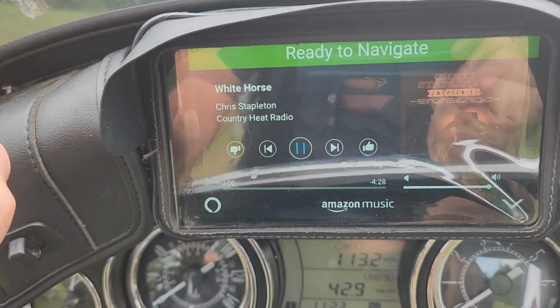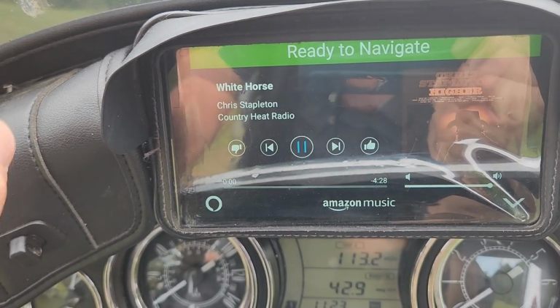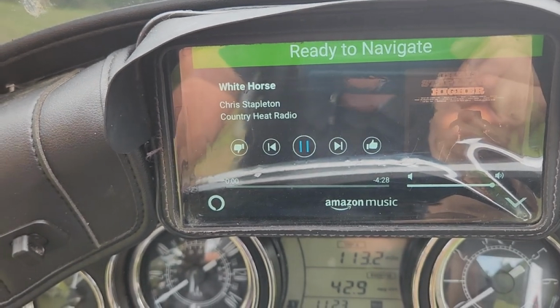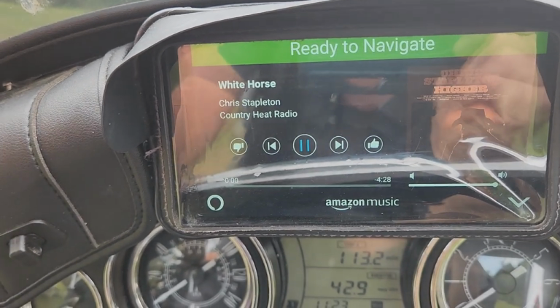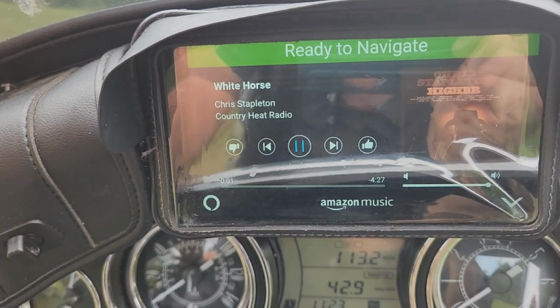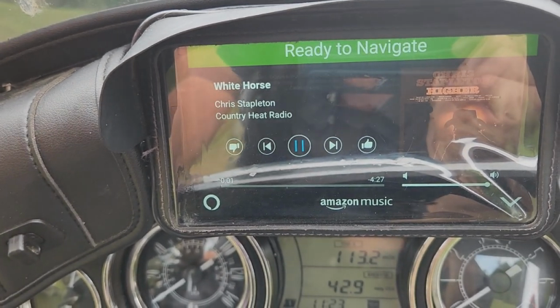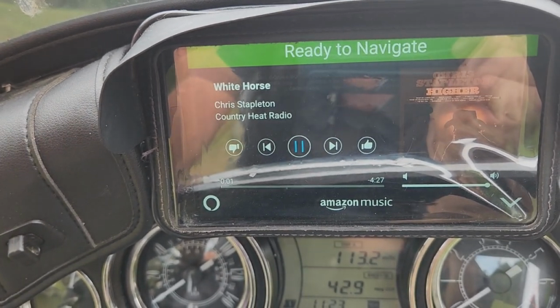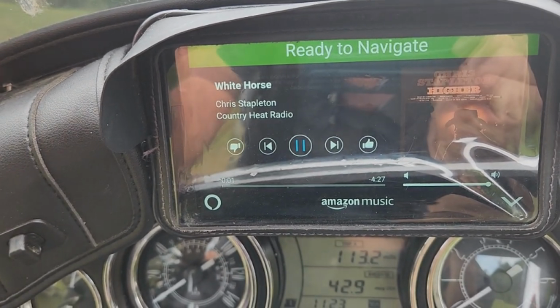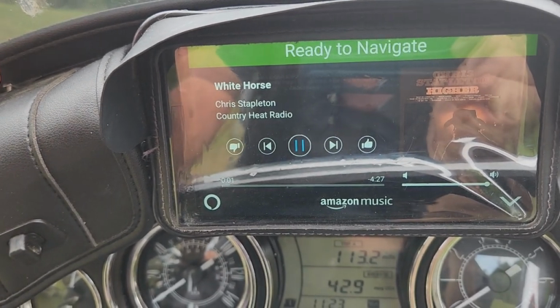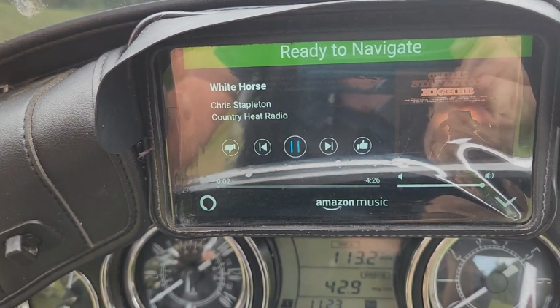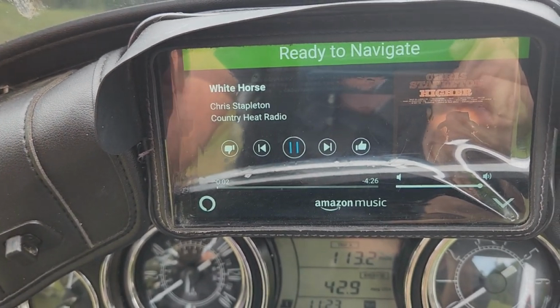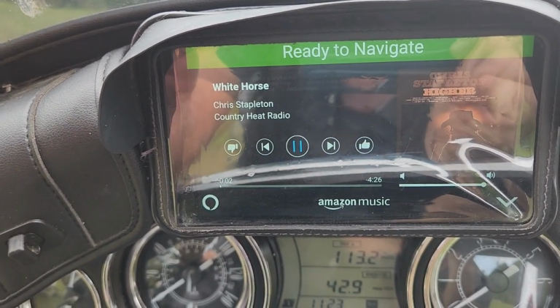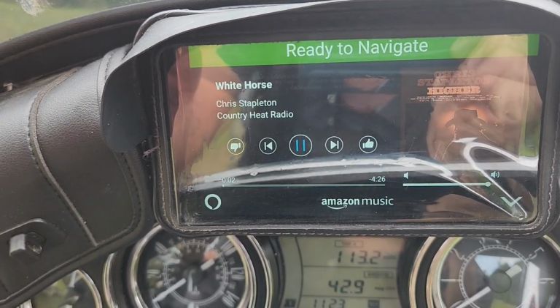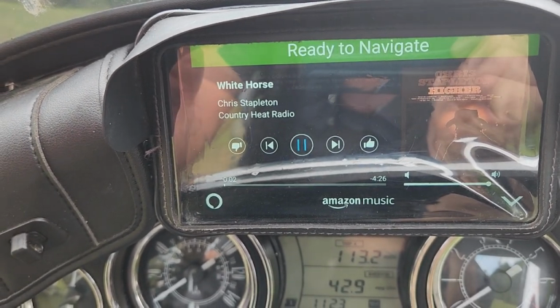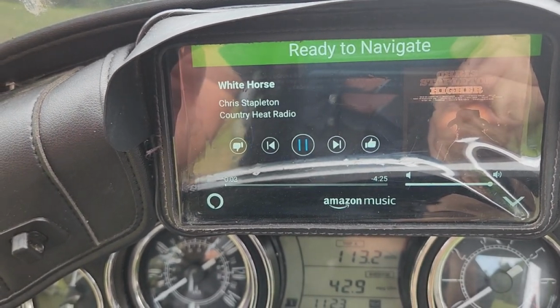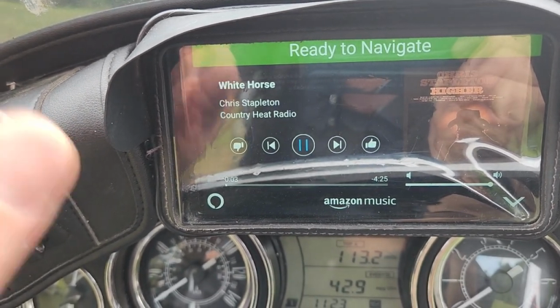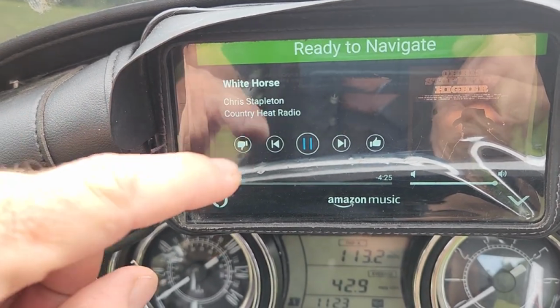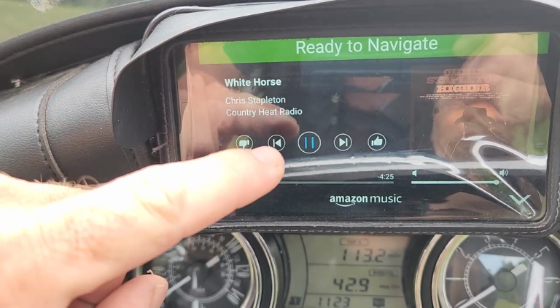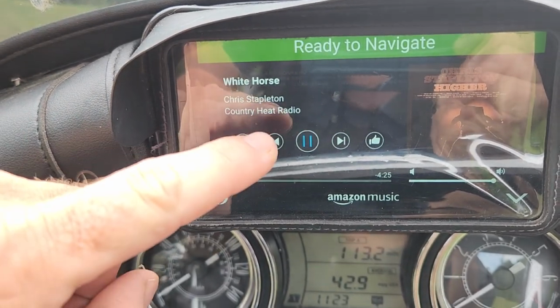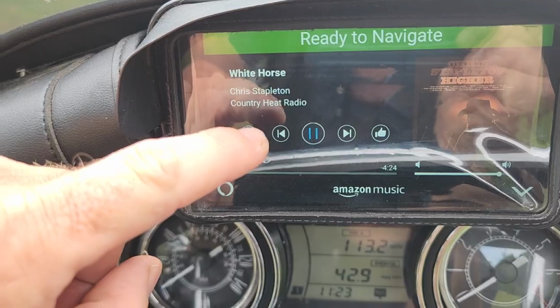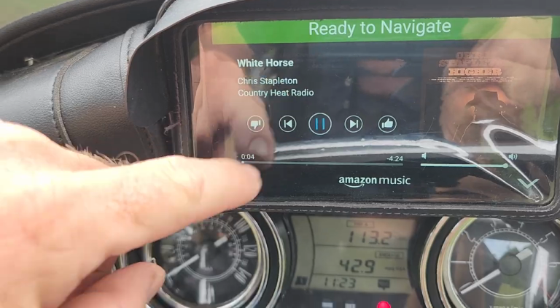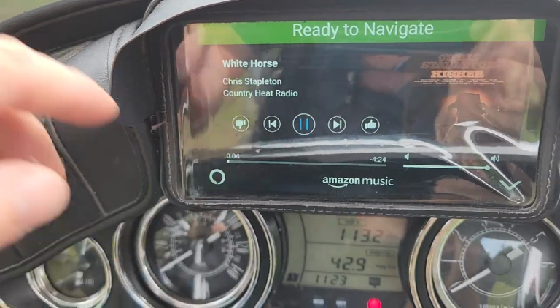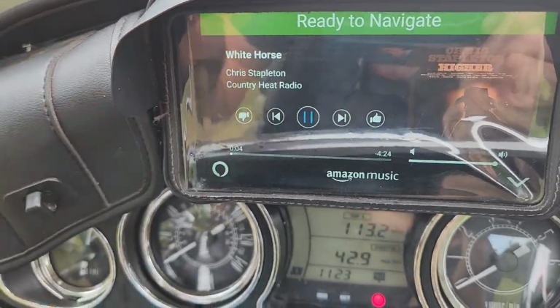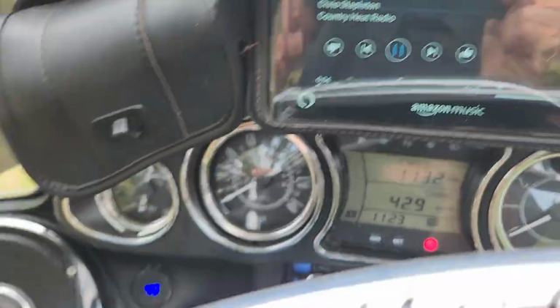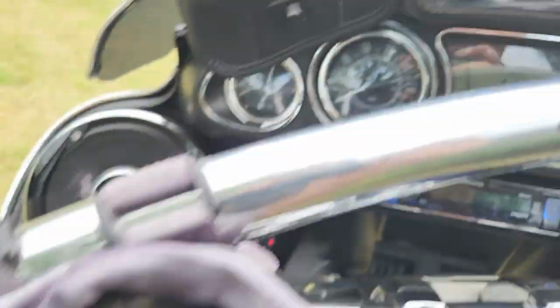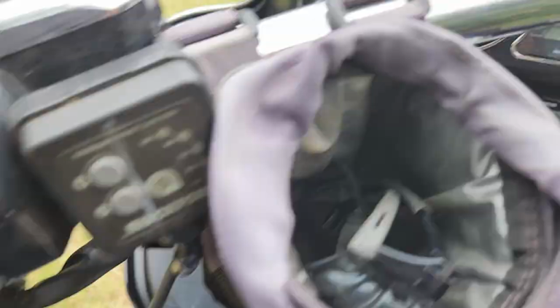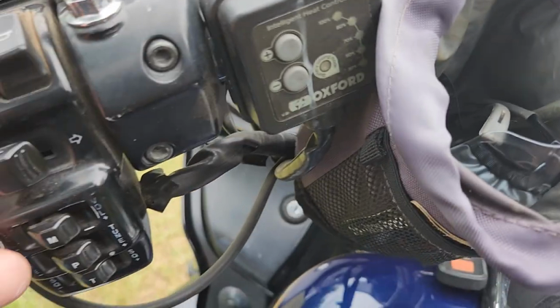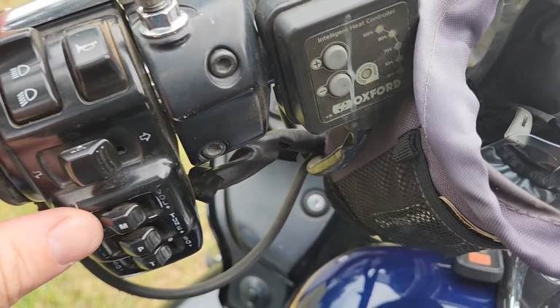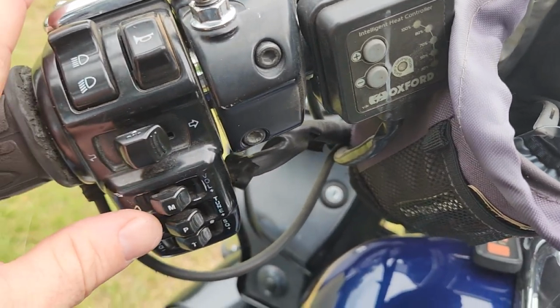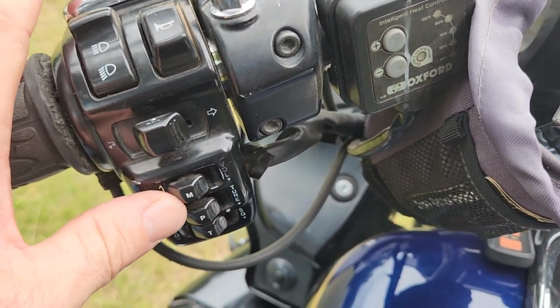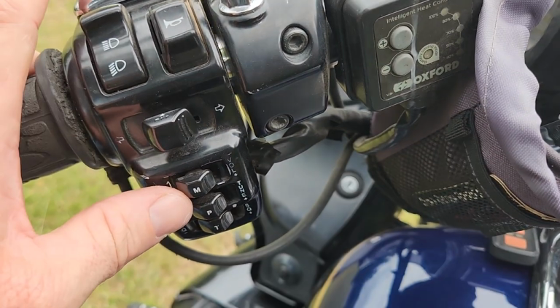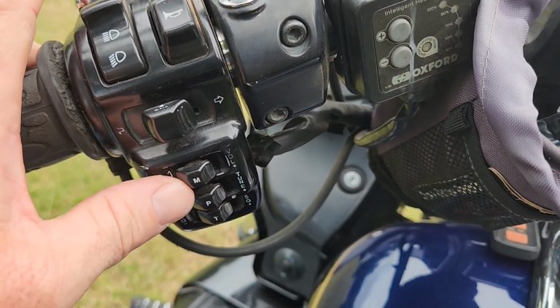So it's all Bluetooth, which is super different.